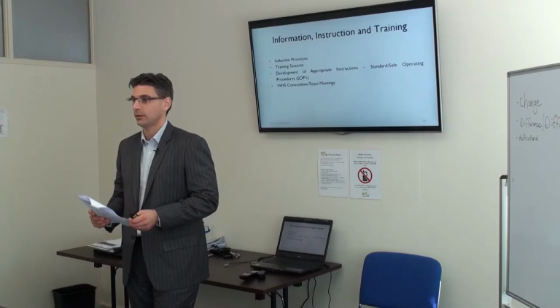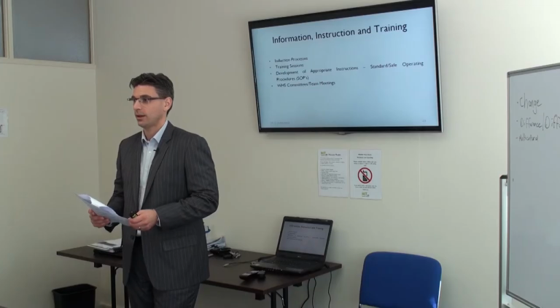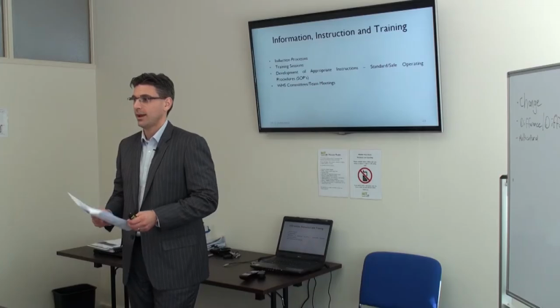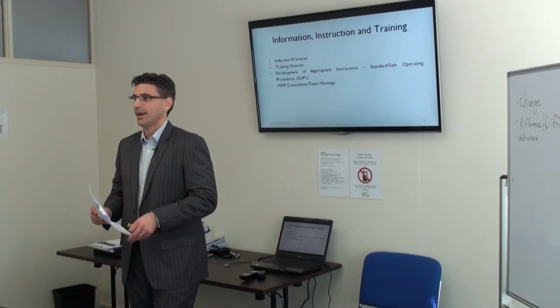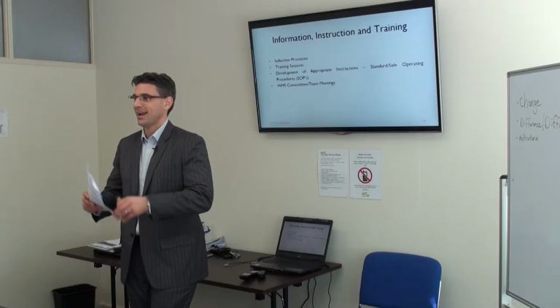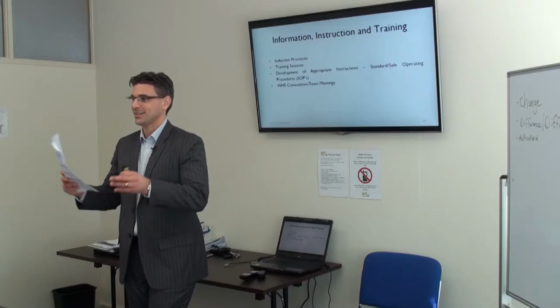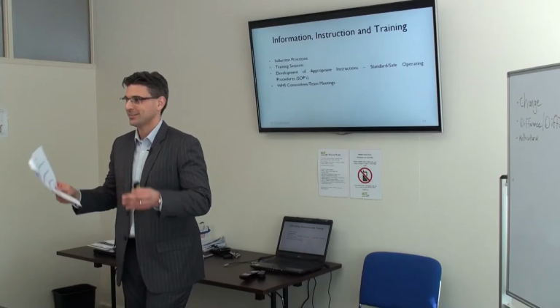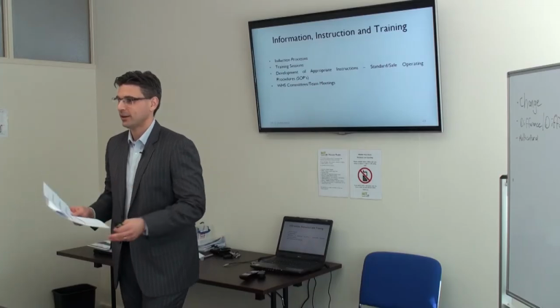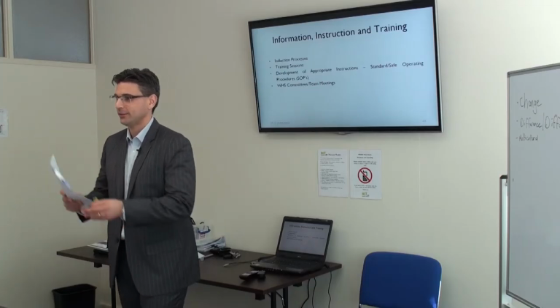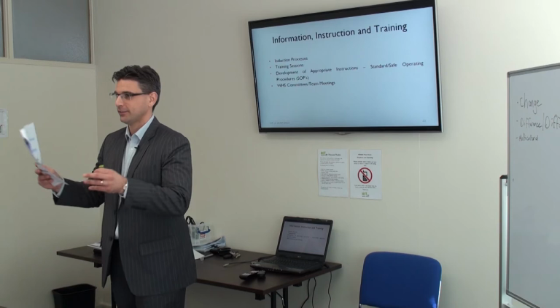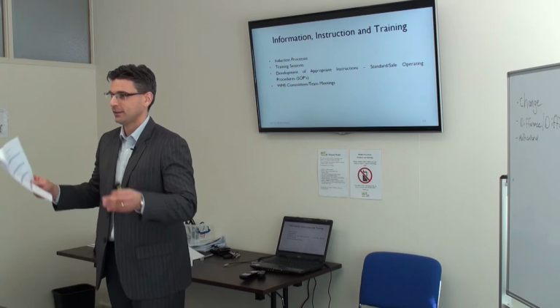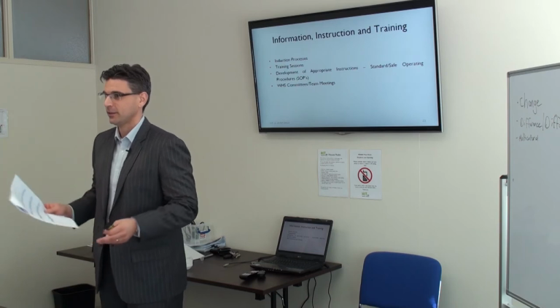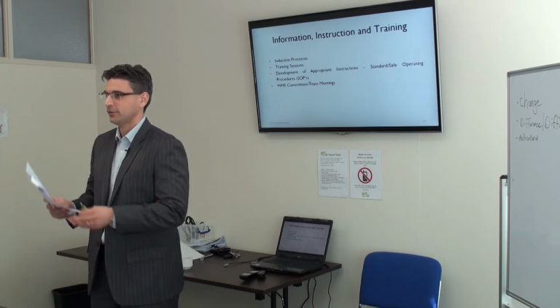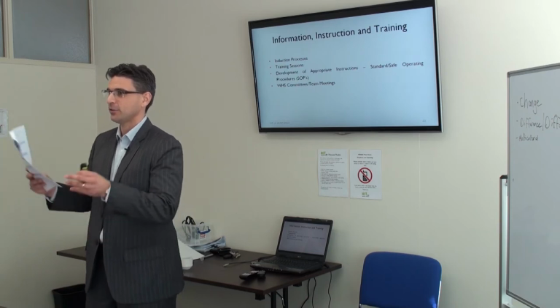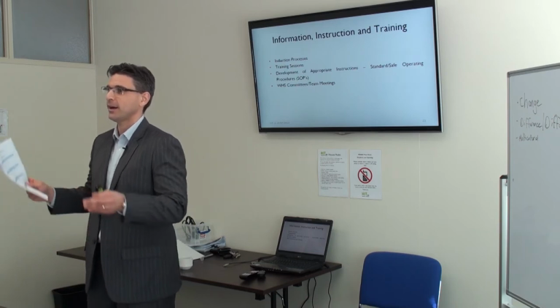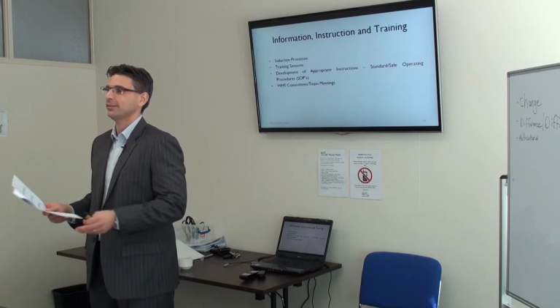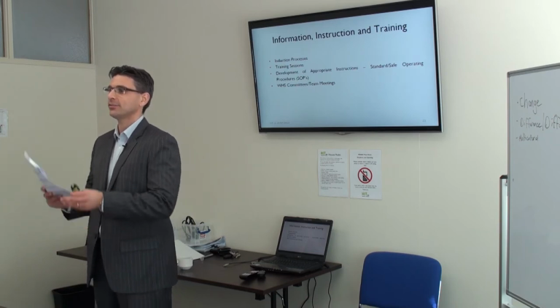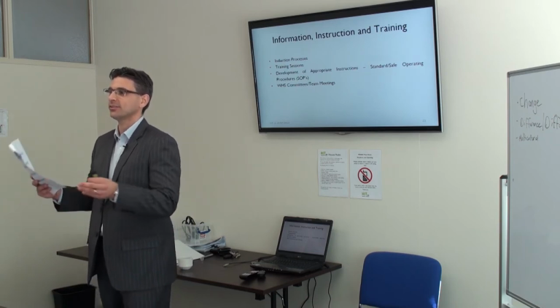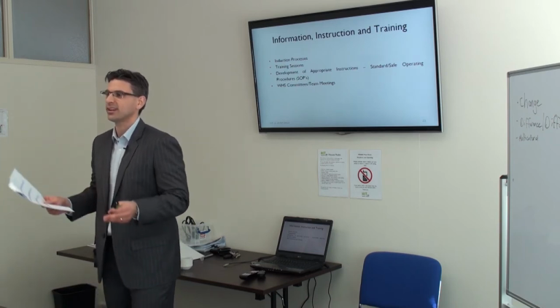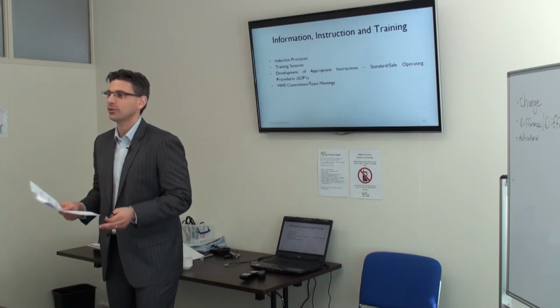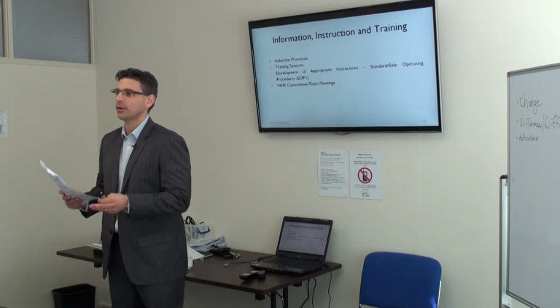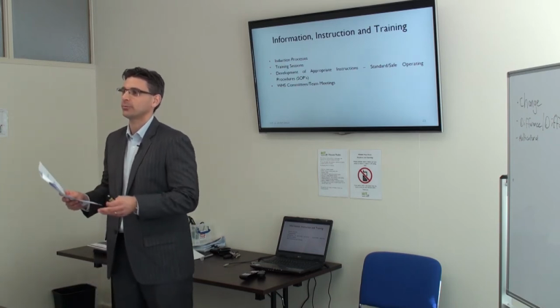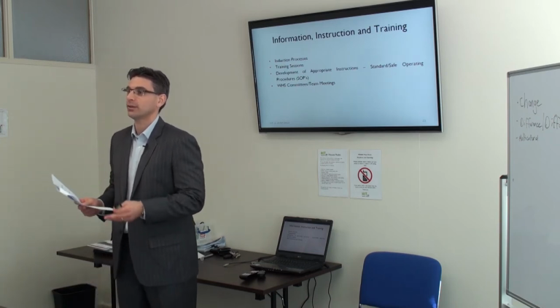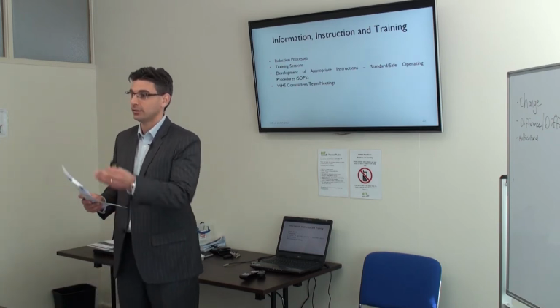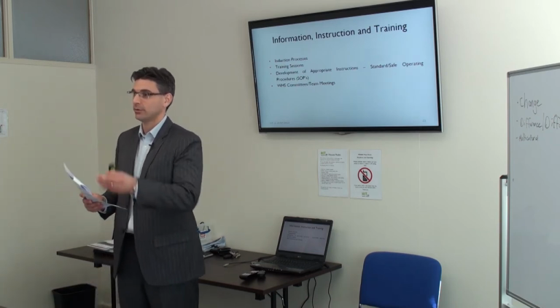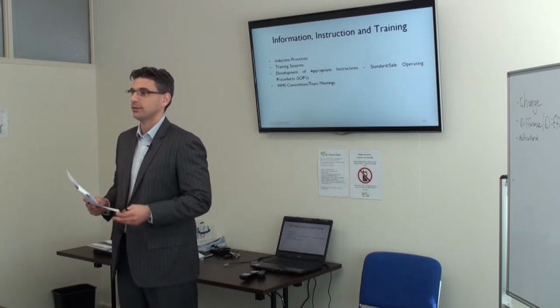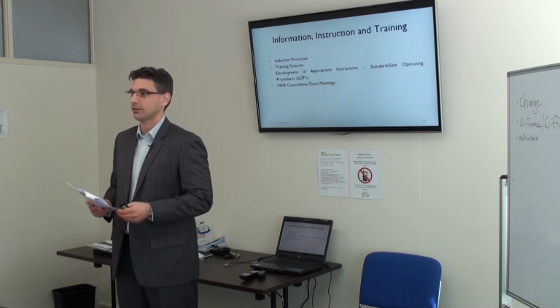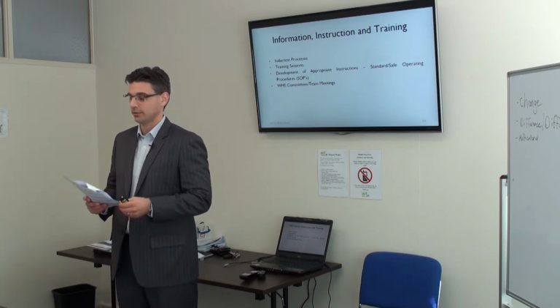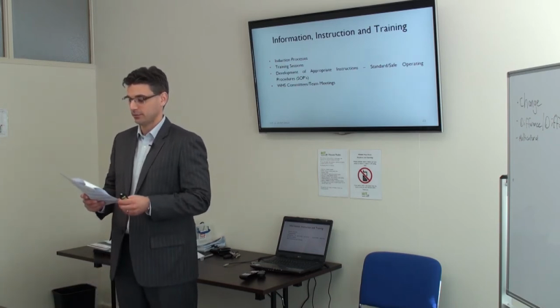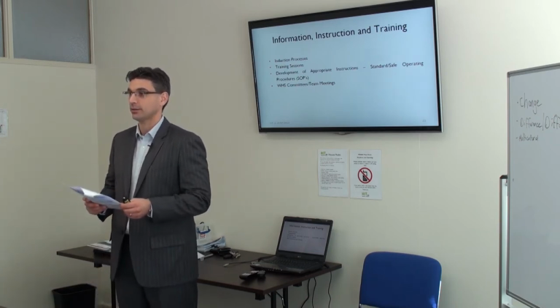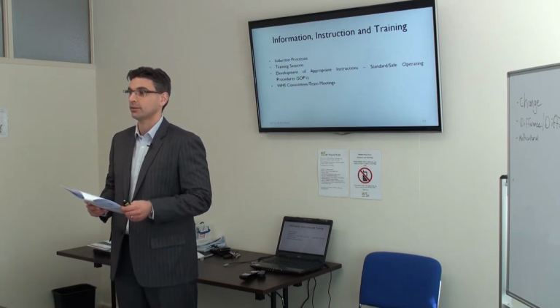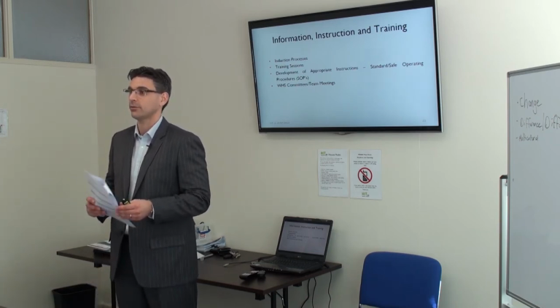As you can see, this is the basics of a standard operating procedure. Well done — that's excellent.